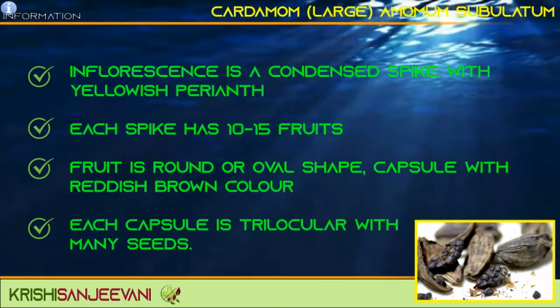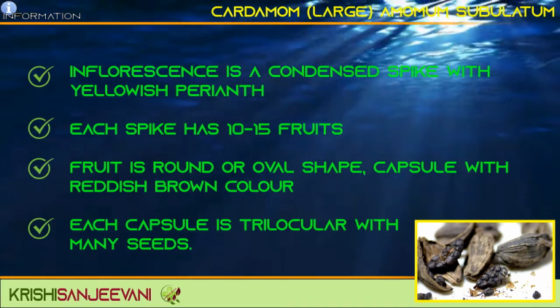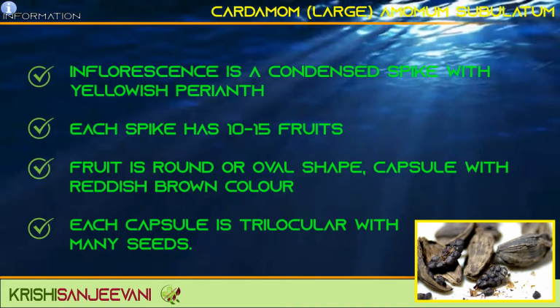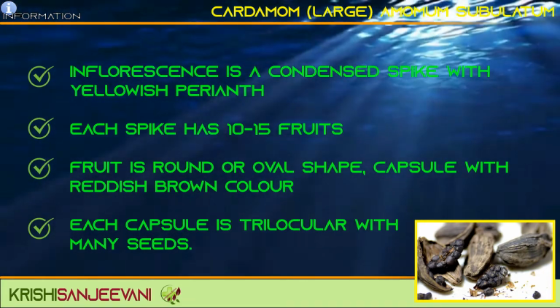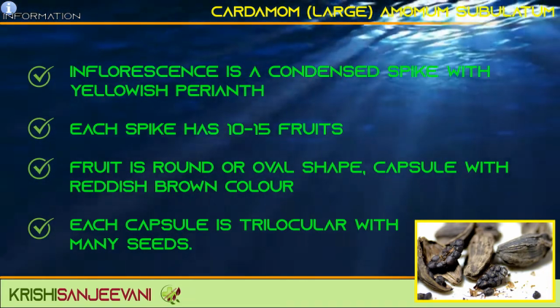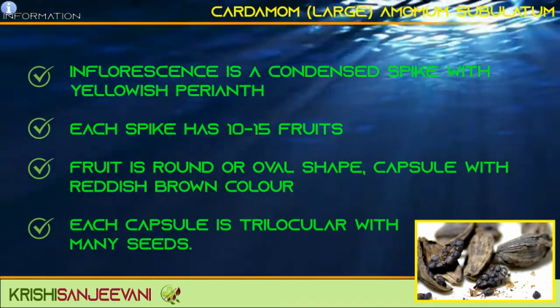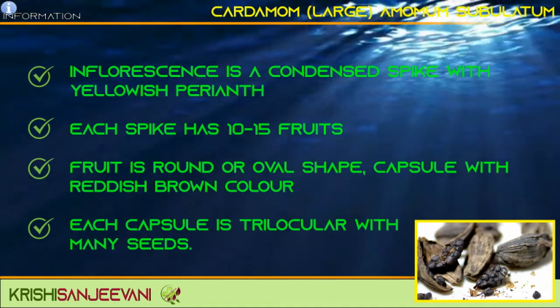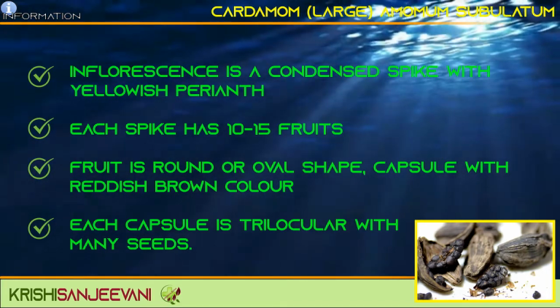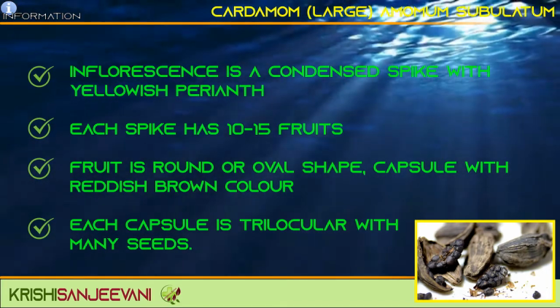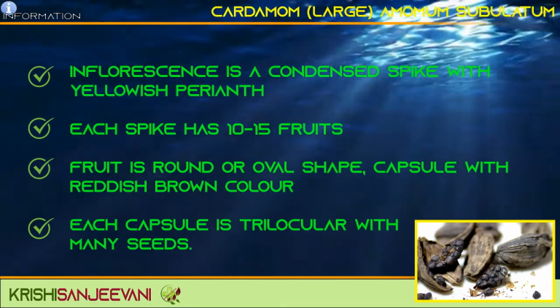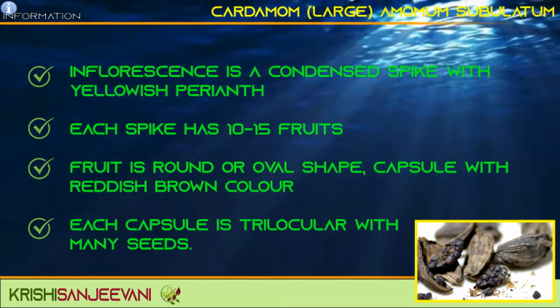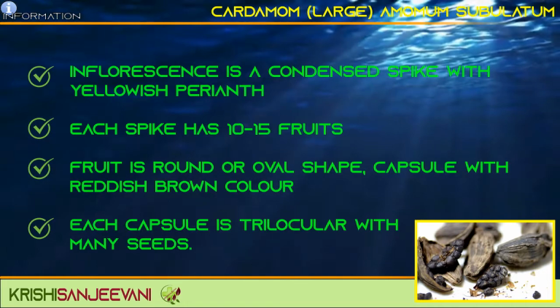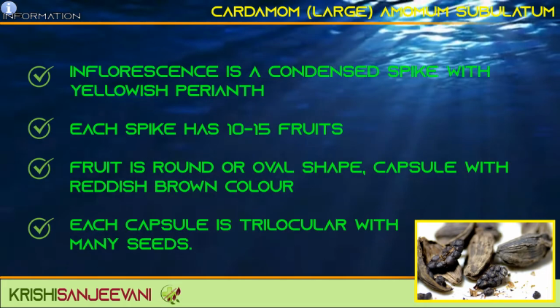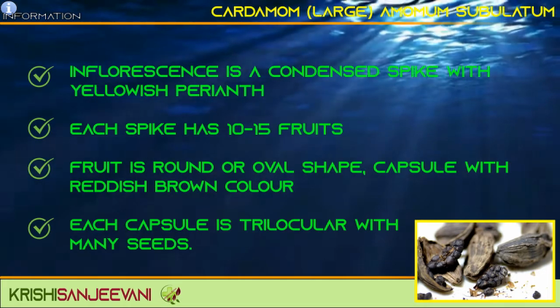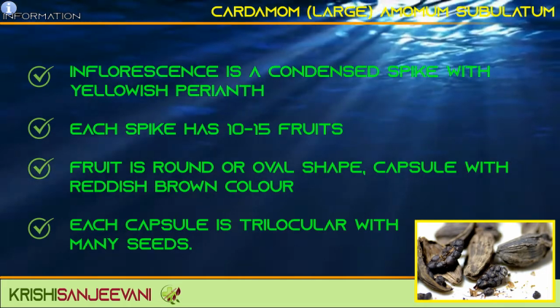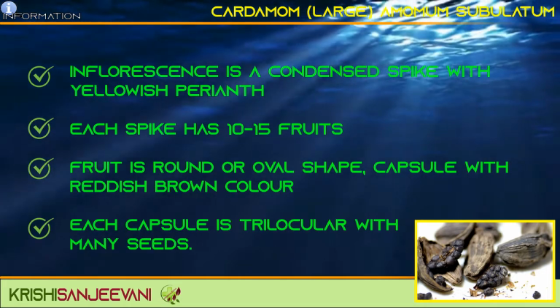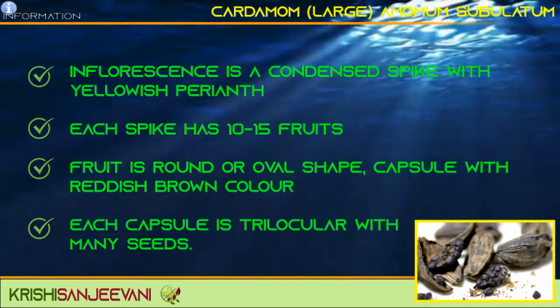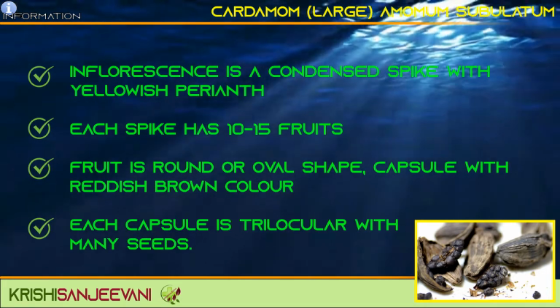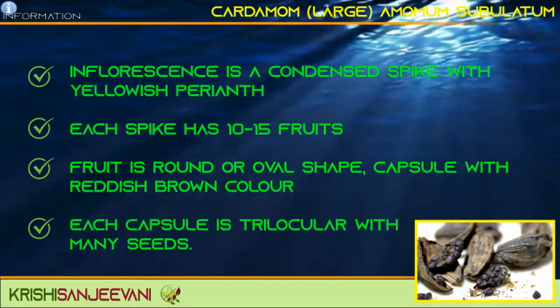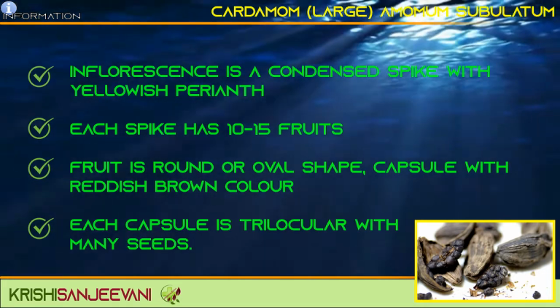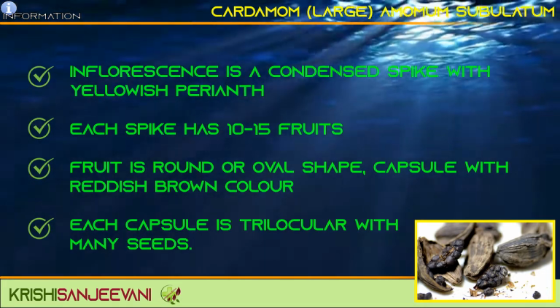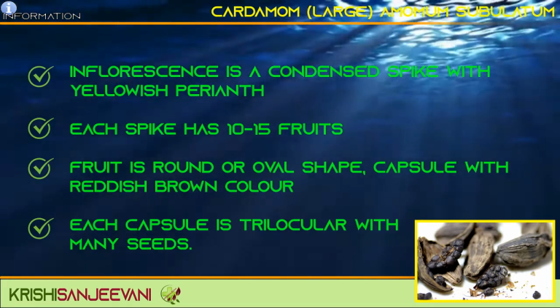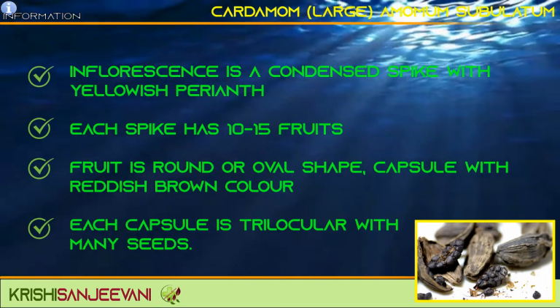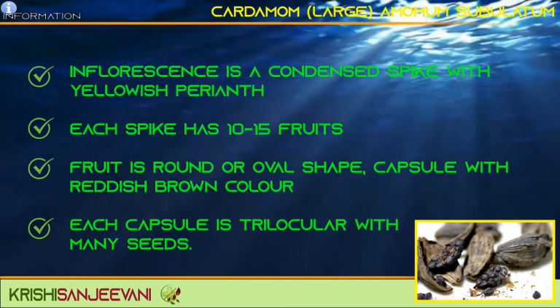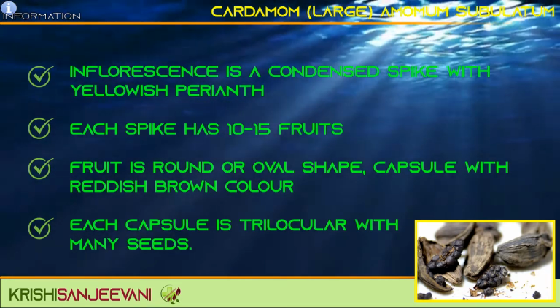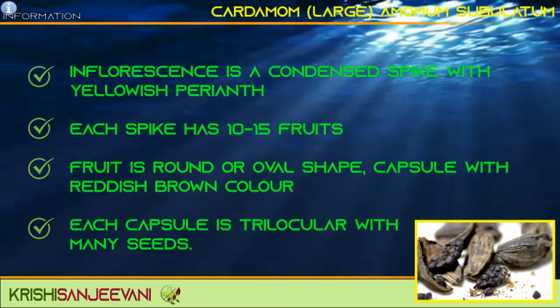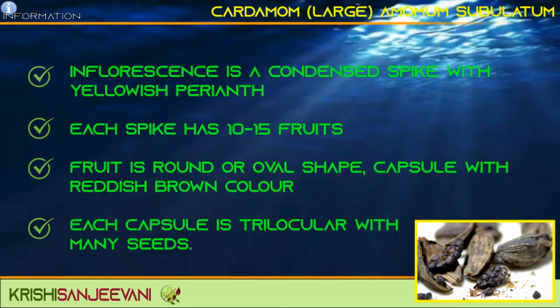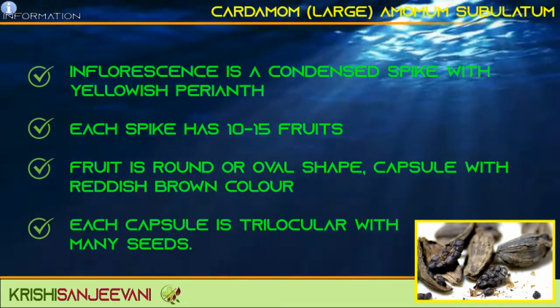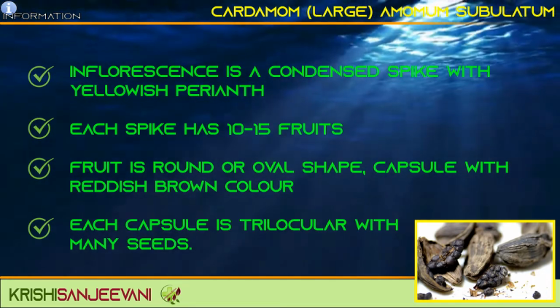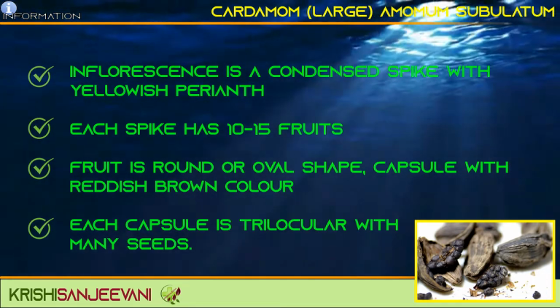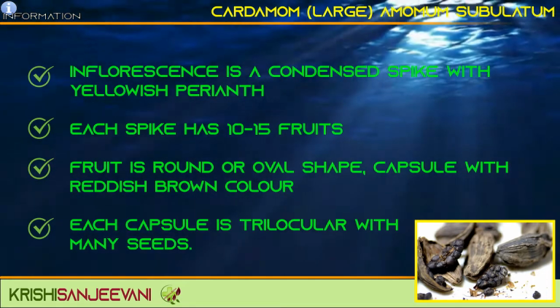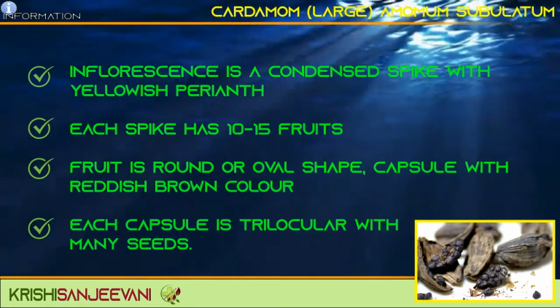The fruit is round or oval in shape — a capsule with reddish brown color. Each capsule is trilocular with many seeds.